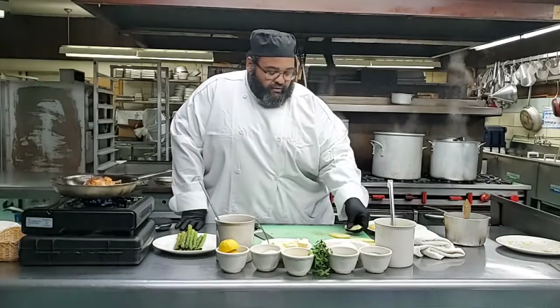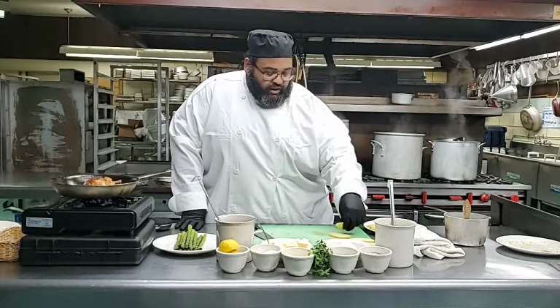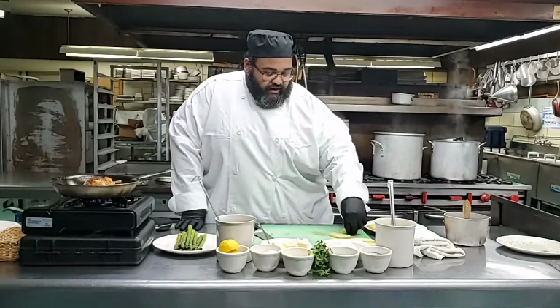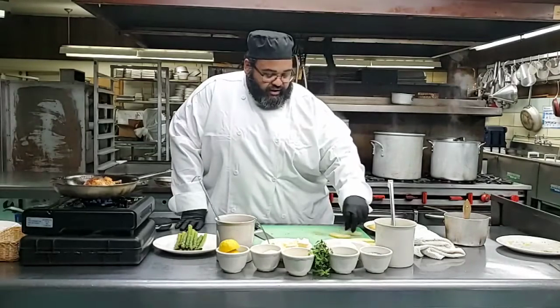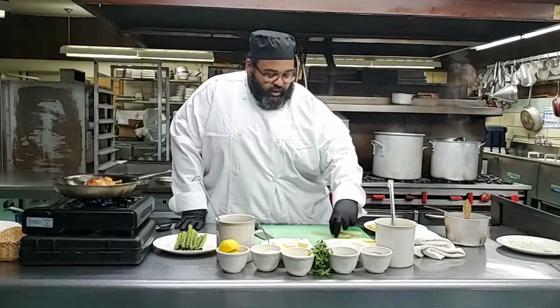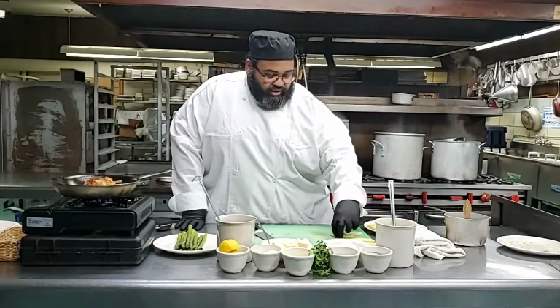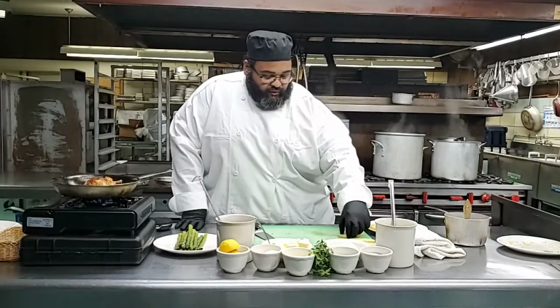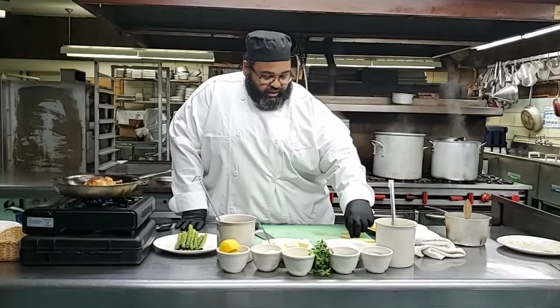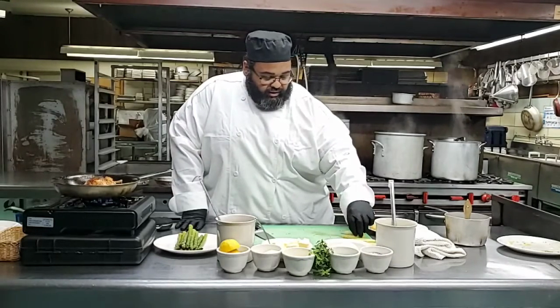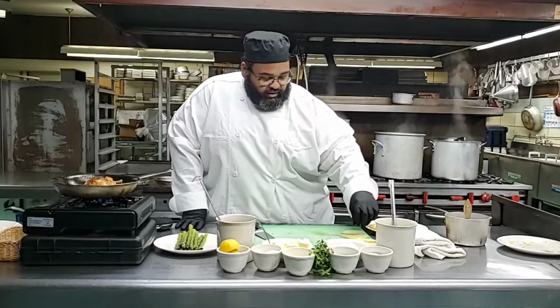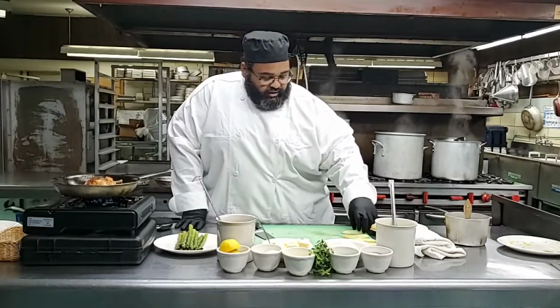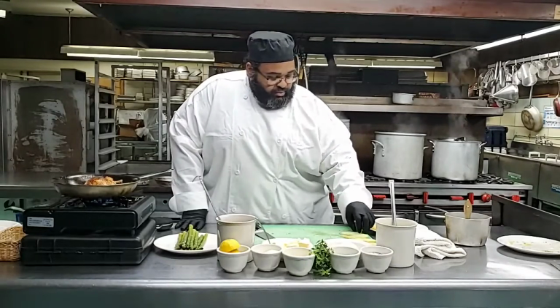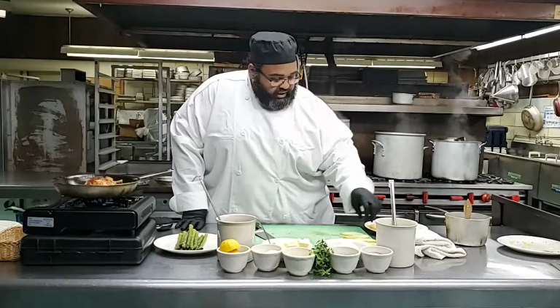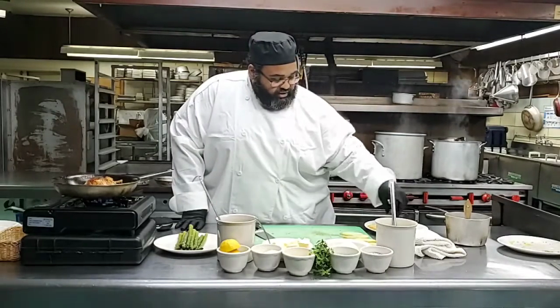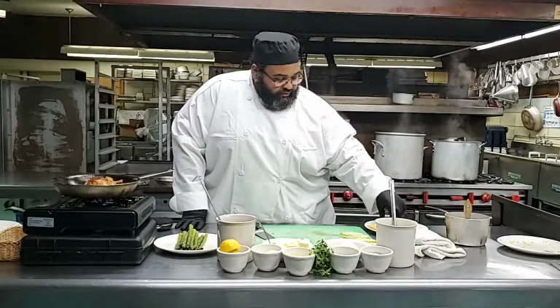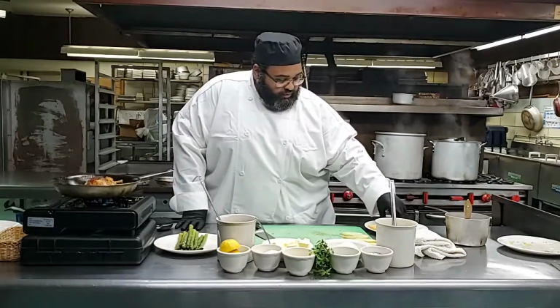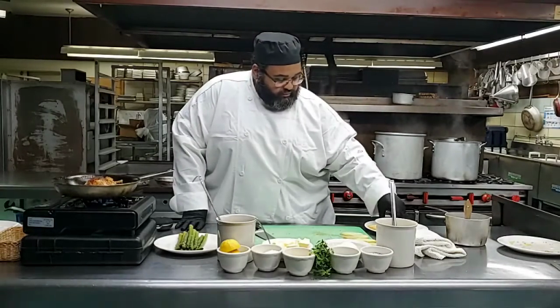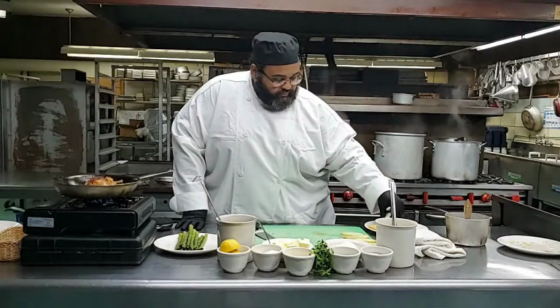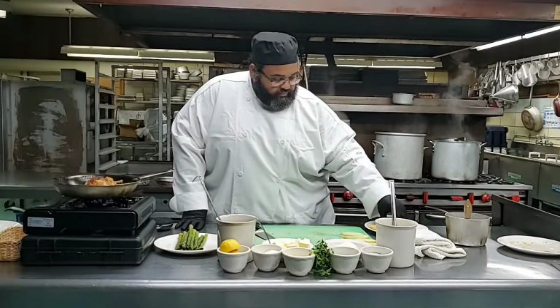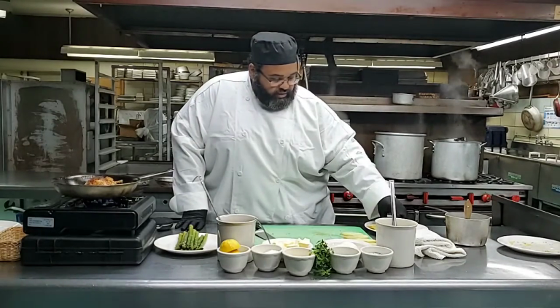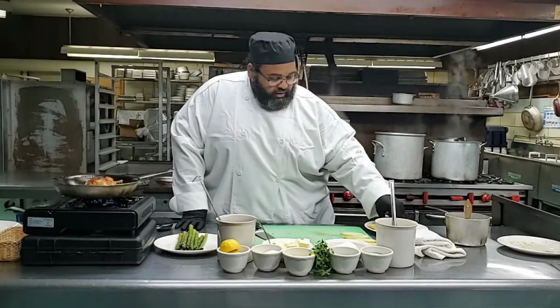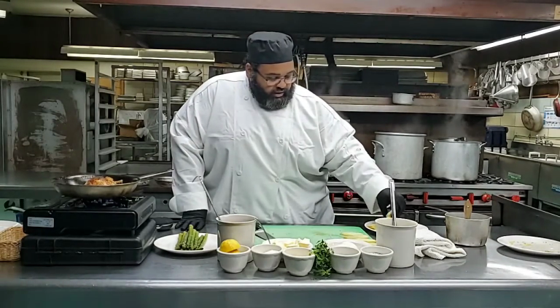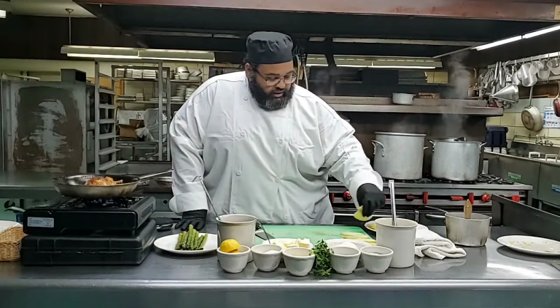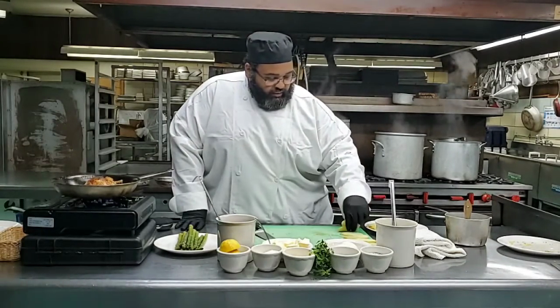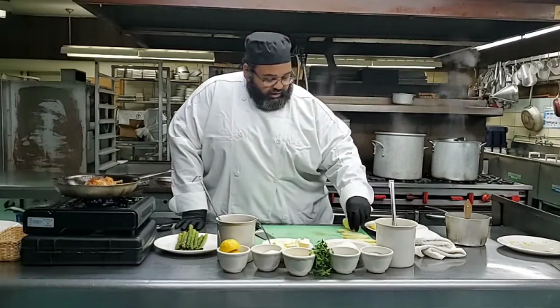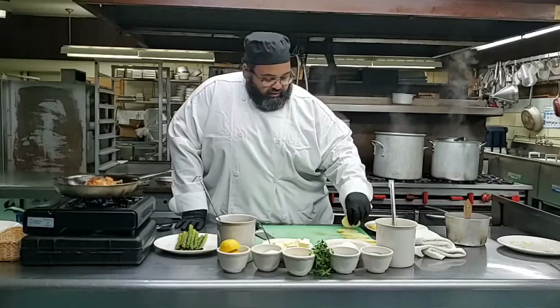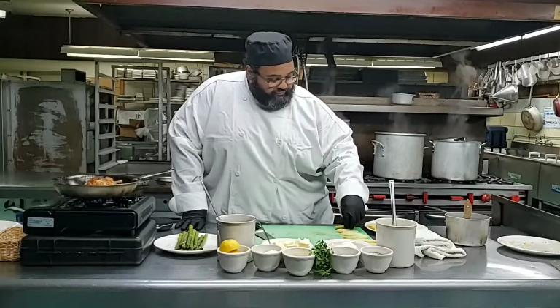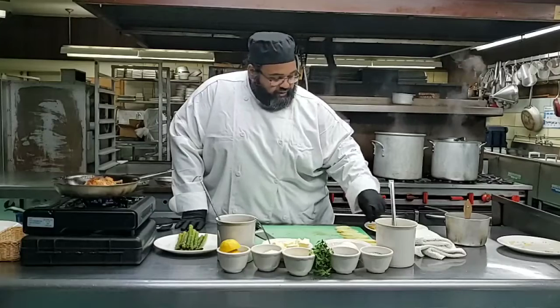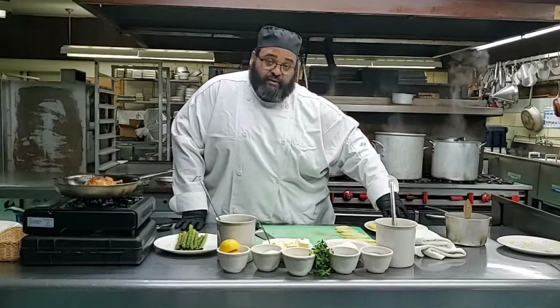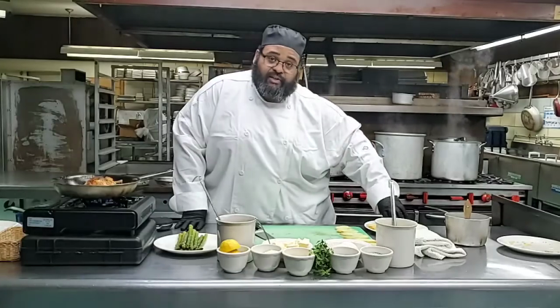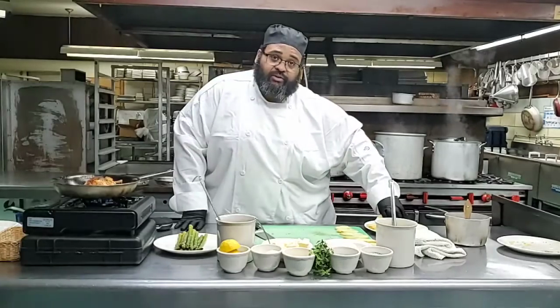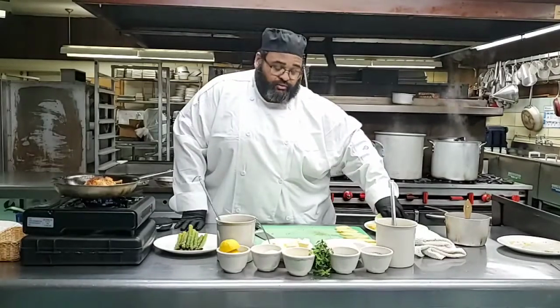If you all have any questions for me pertaining to food, I would love, love to take those.